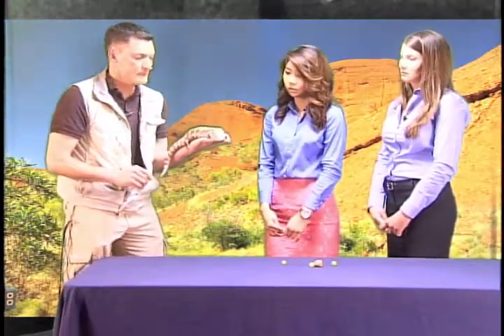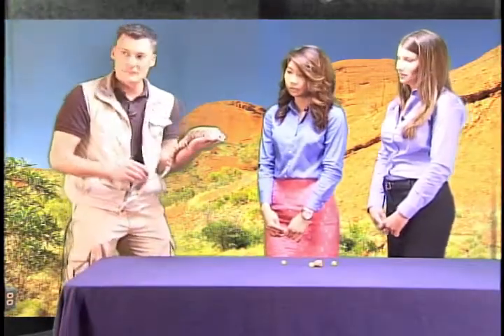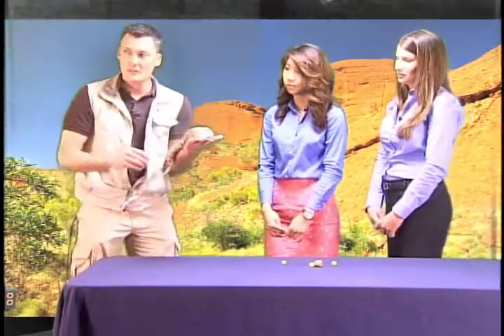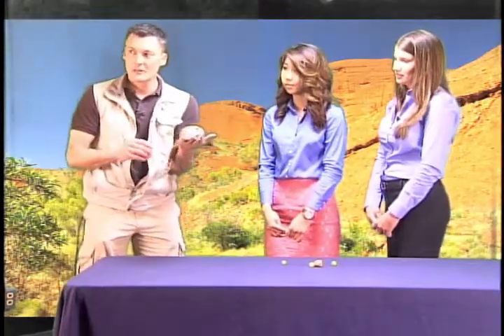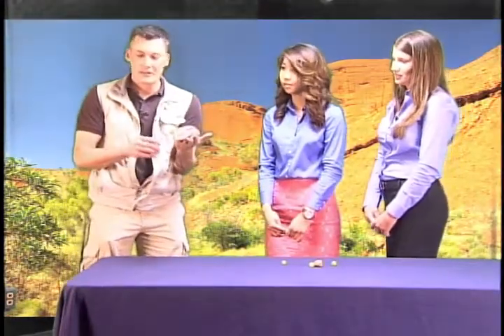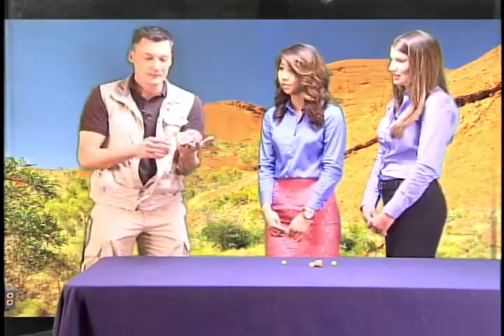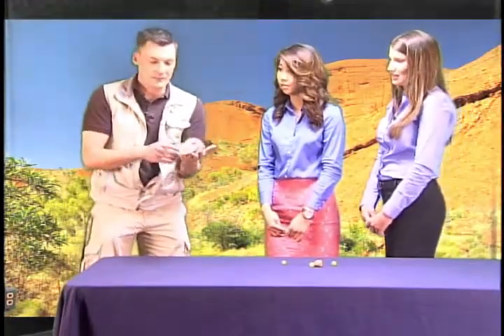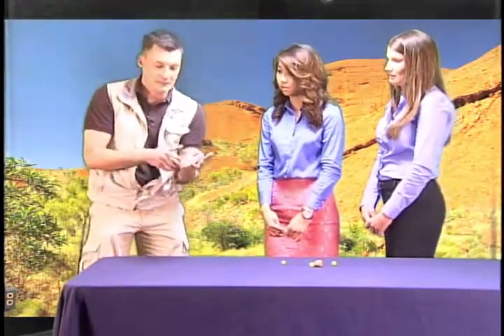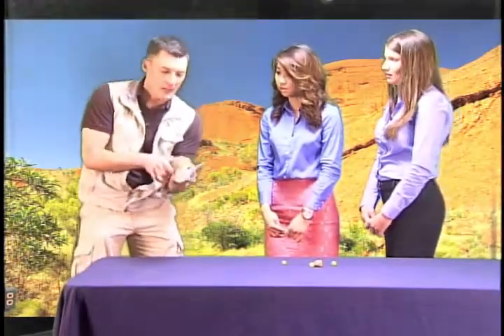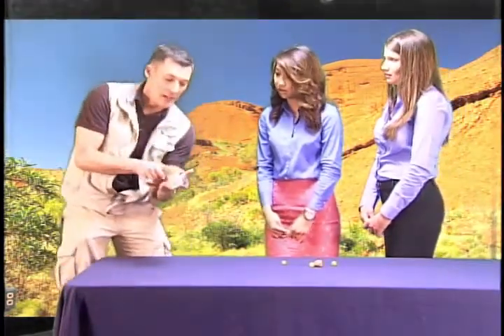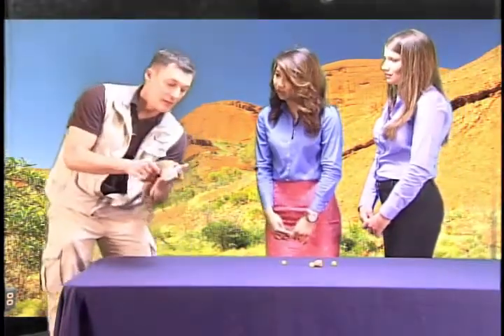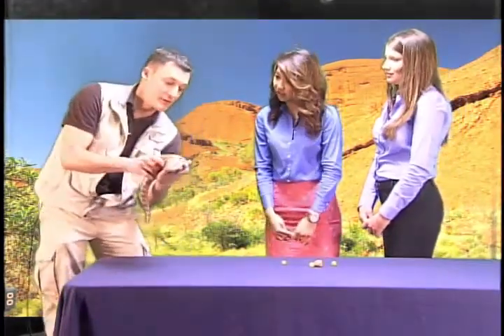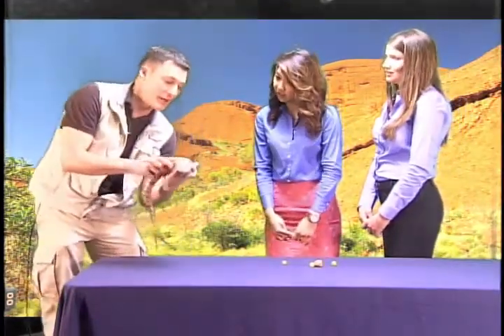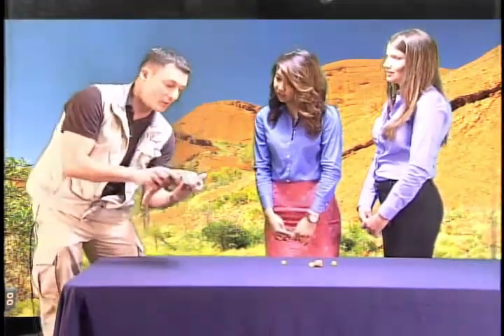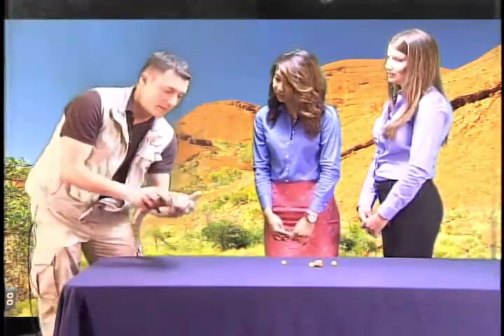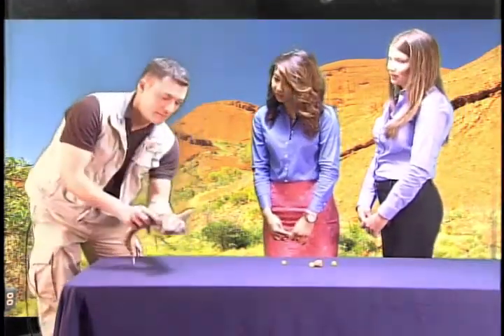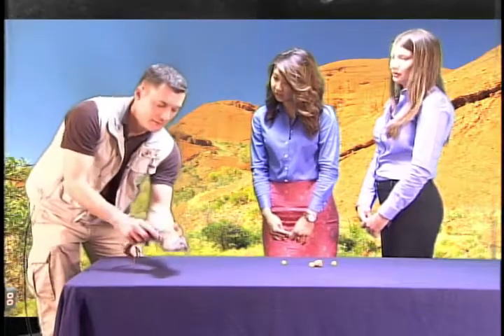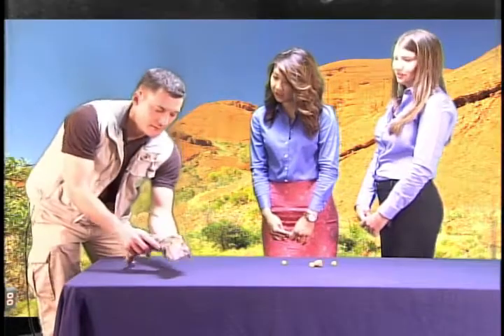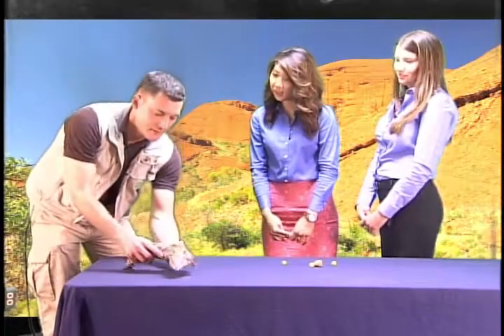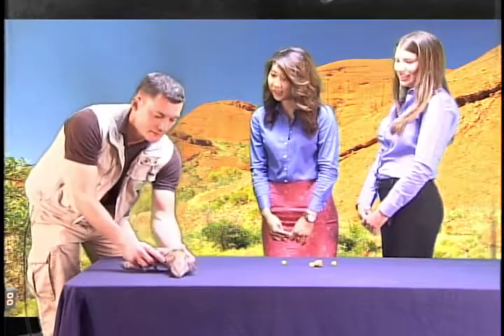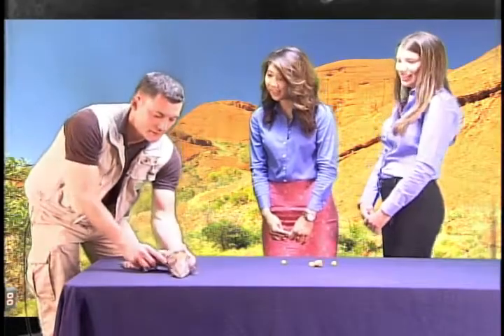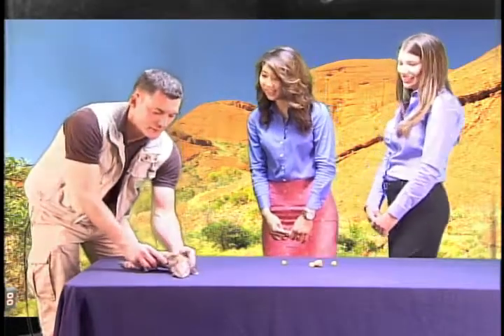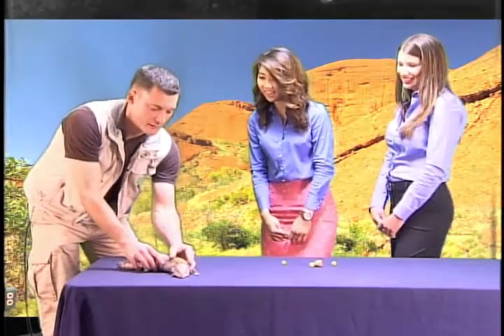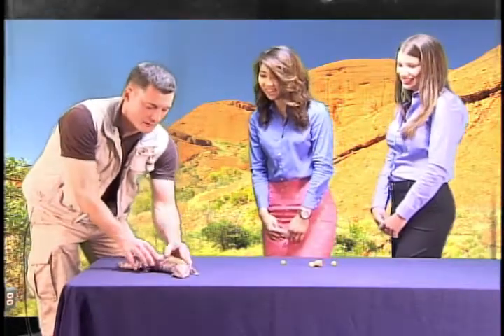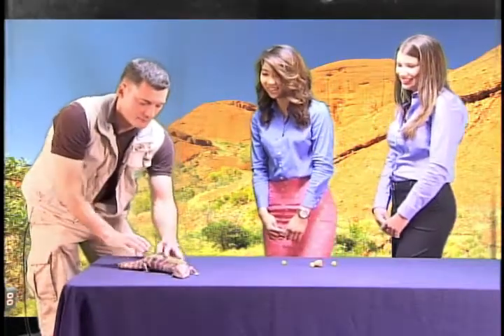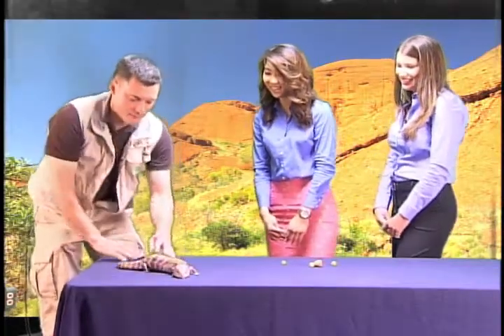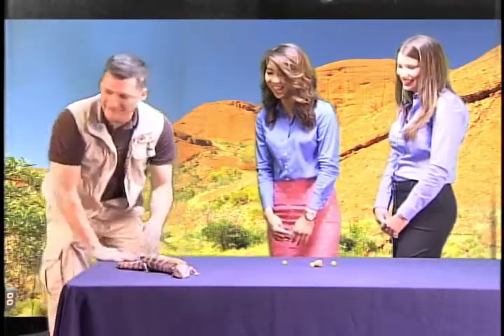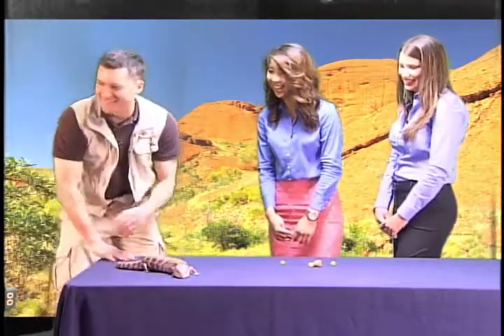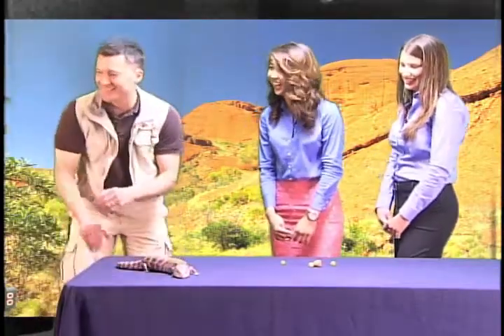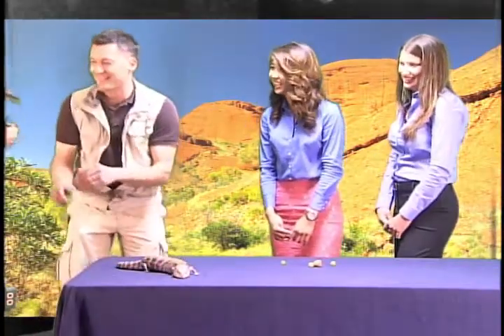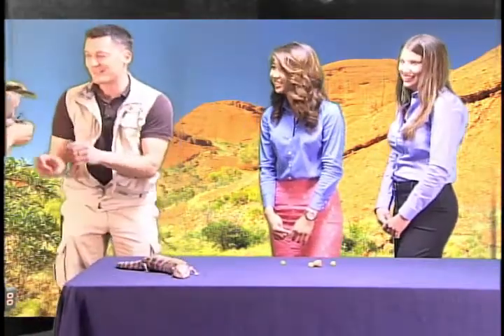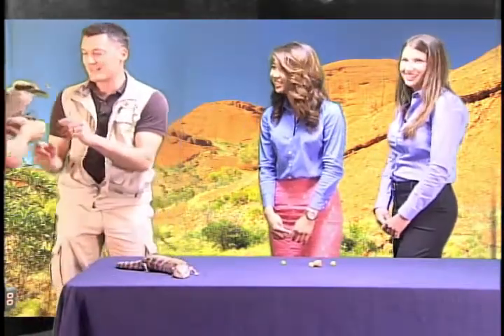Very interesting. Does he have a name? Yes, this is Elway.